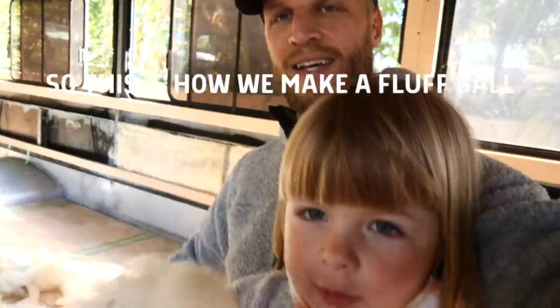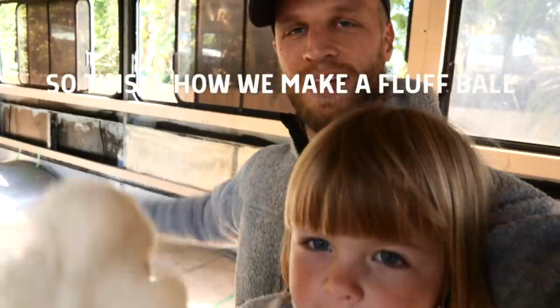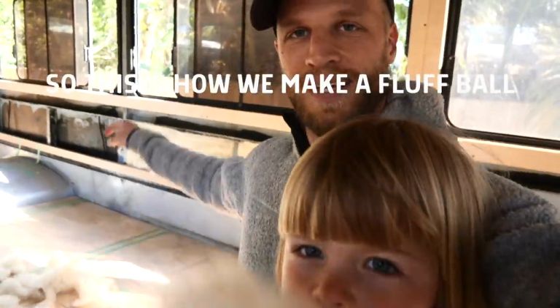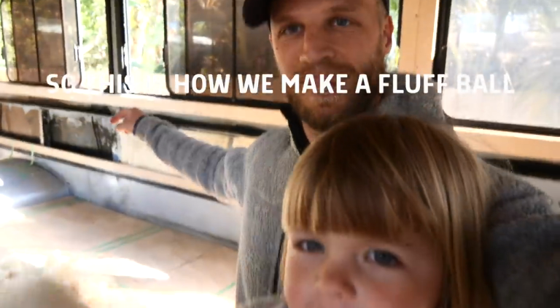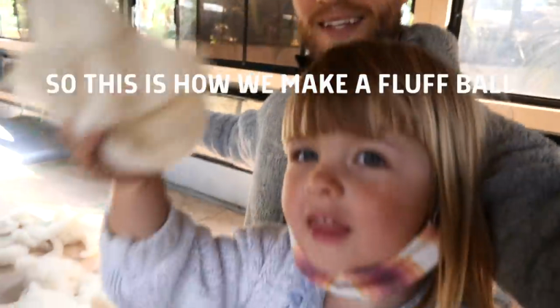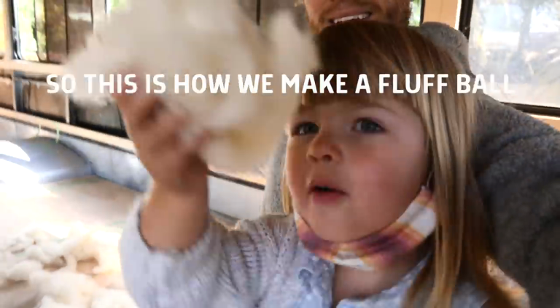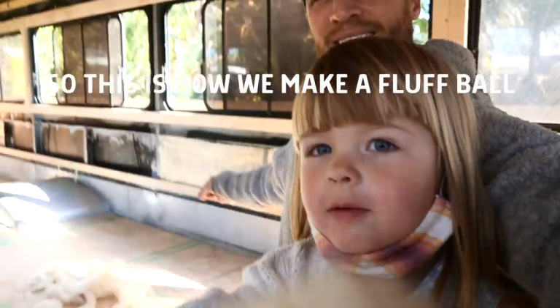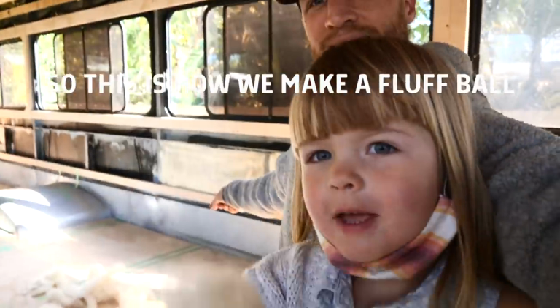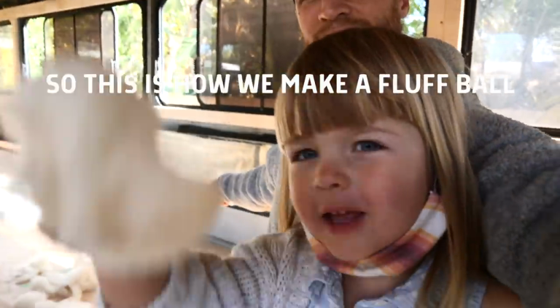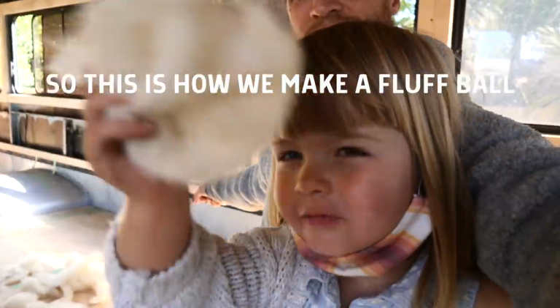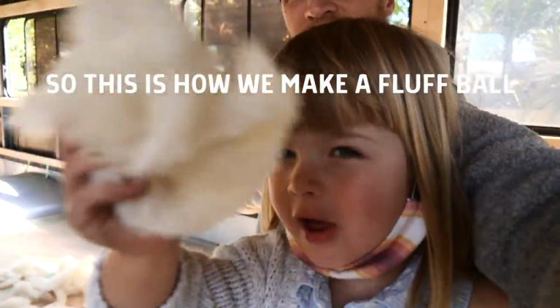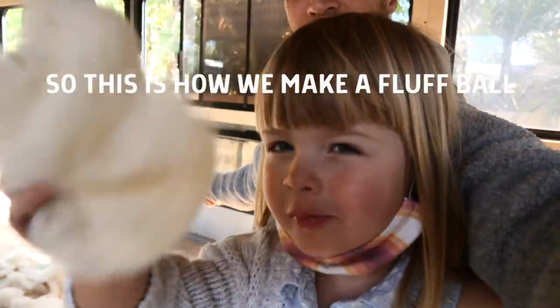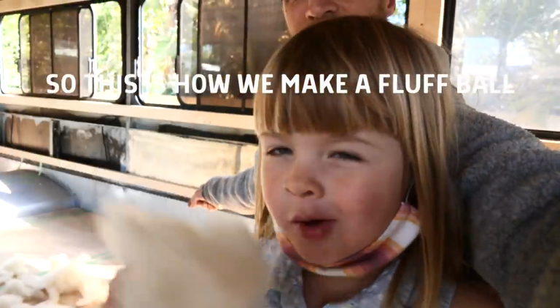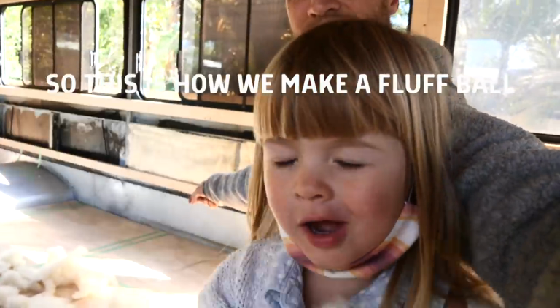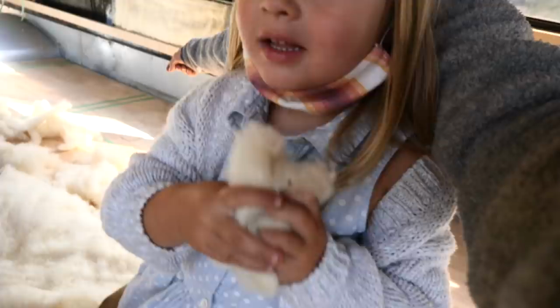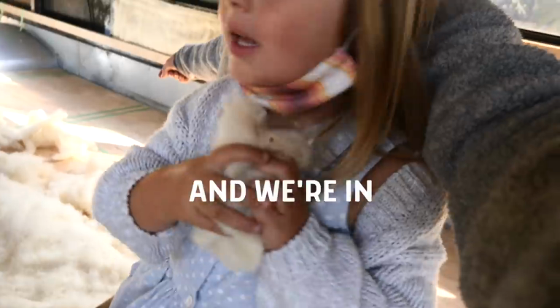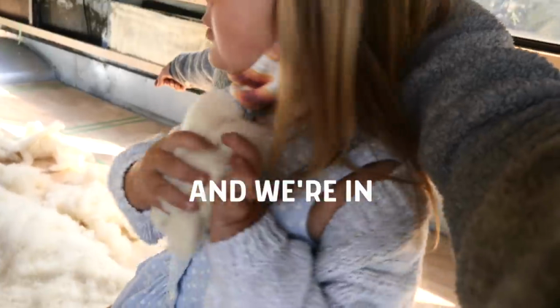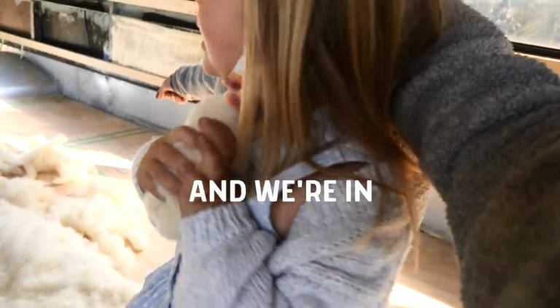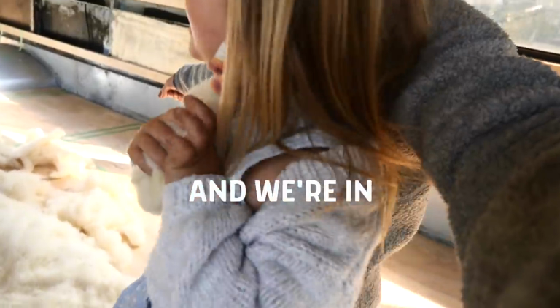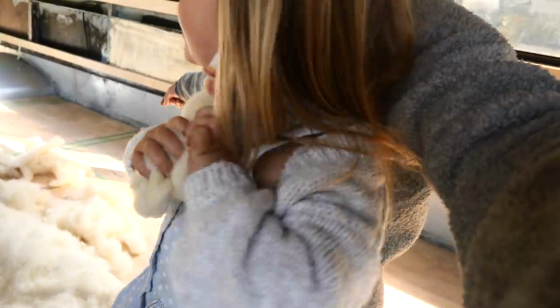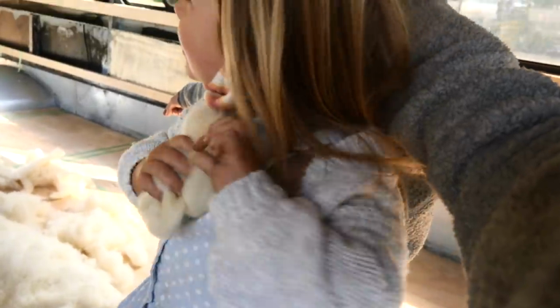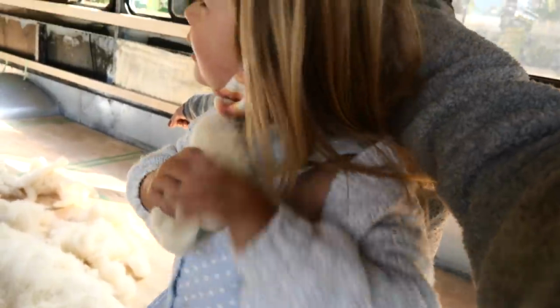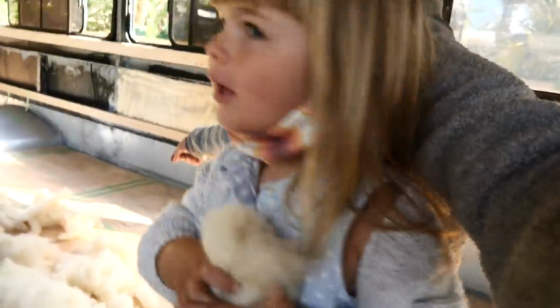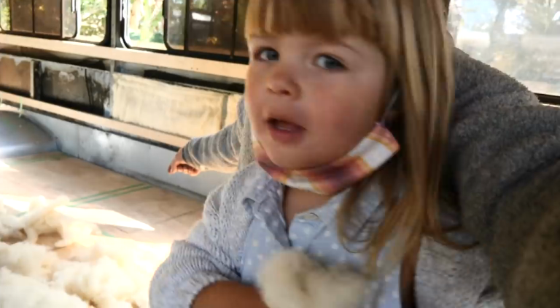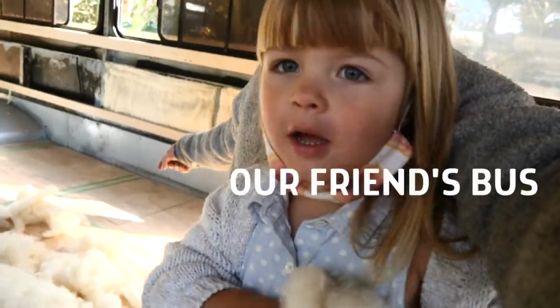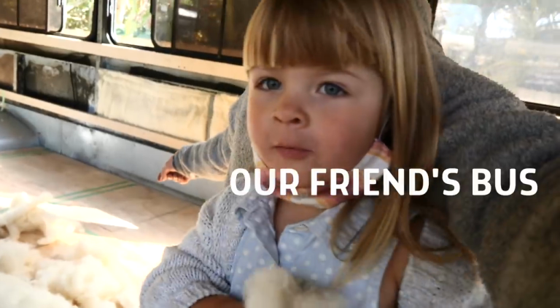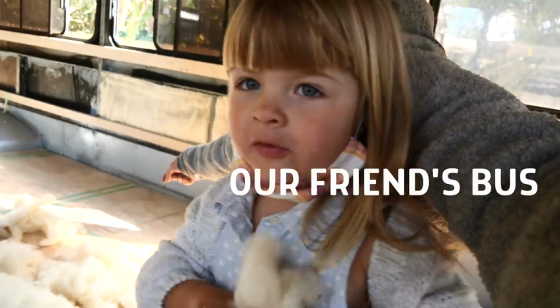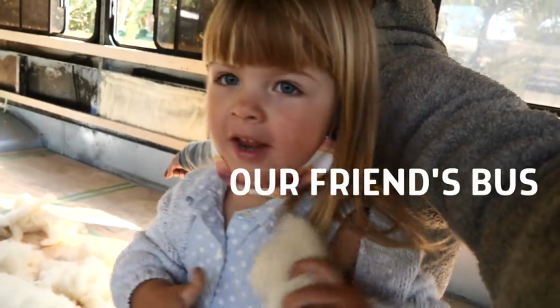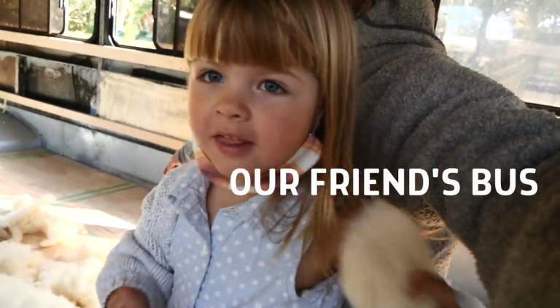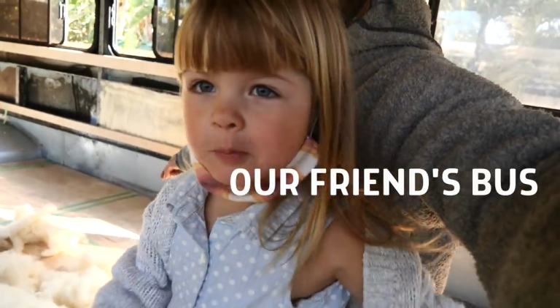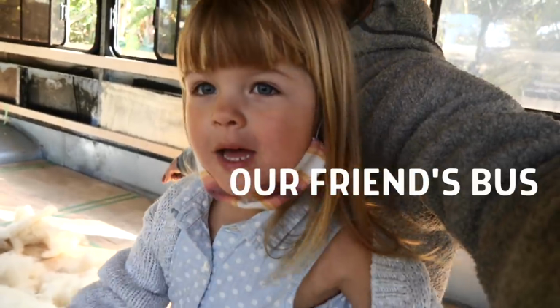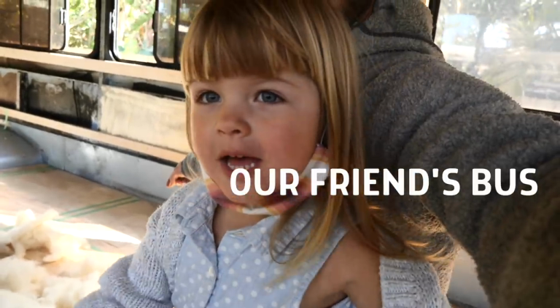This is how we make a fluff bomb, and we're in our friend's bus.